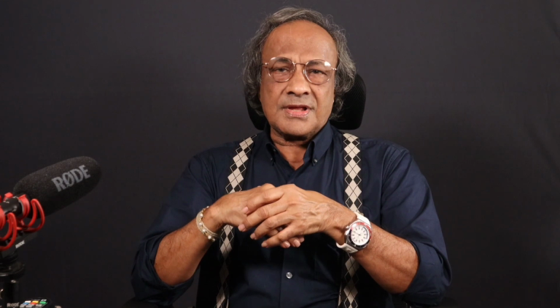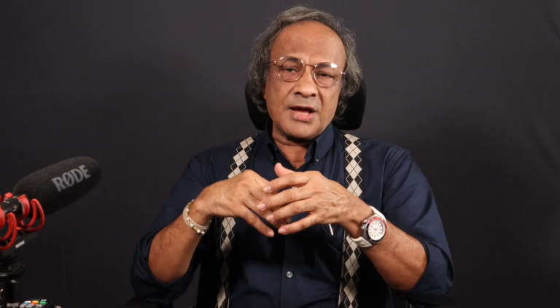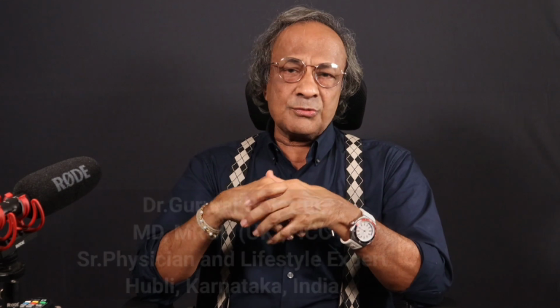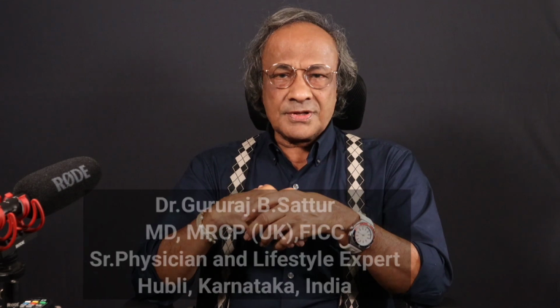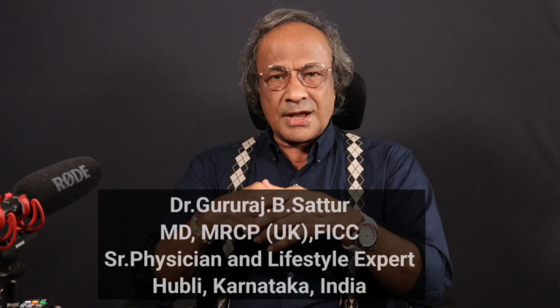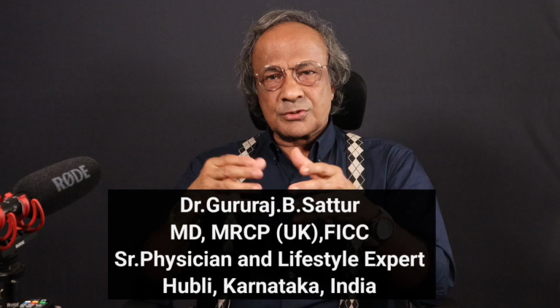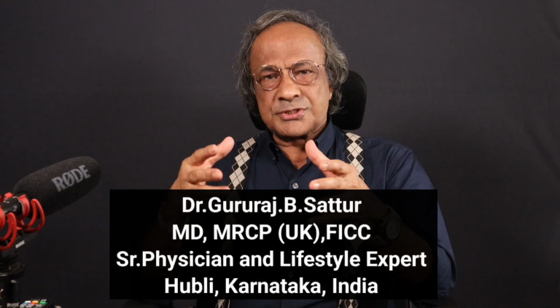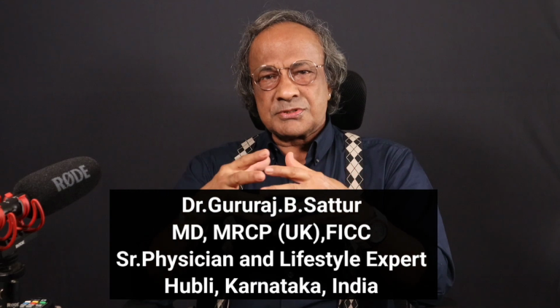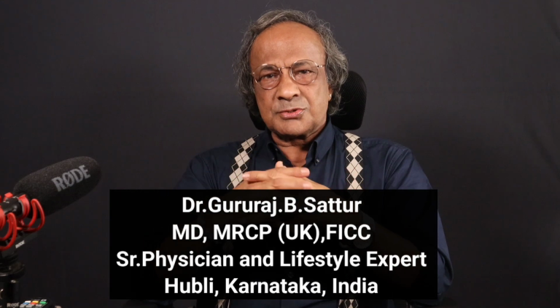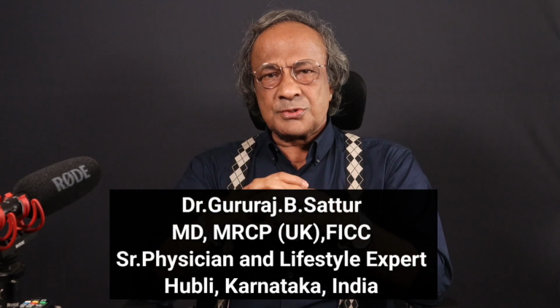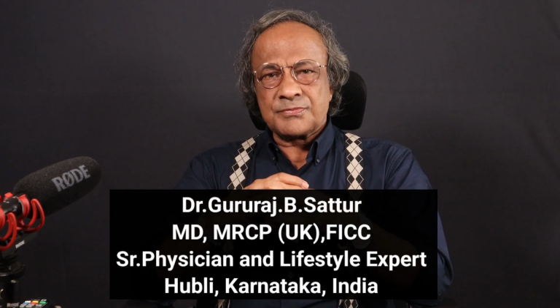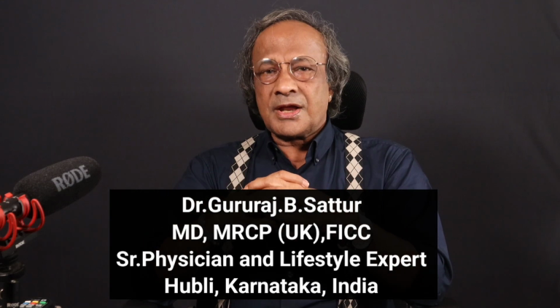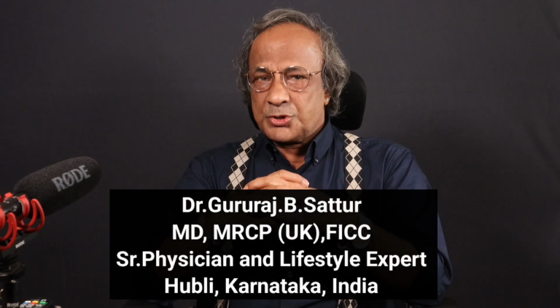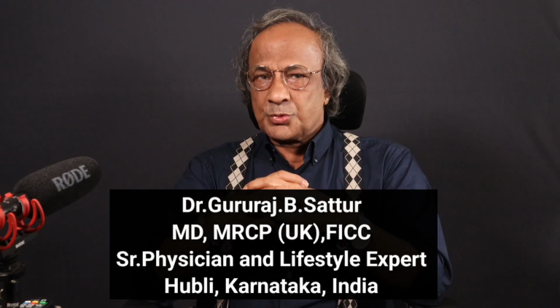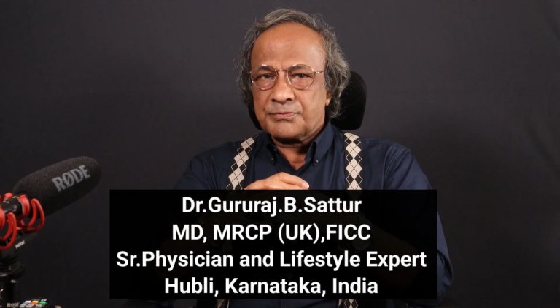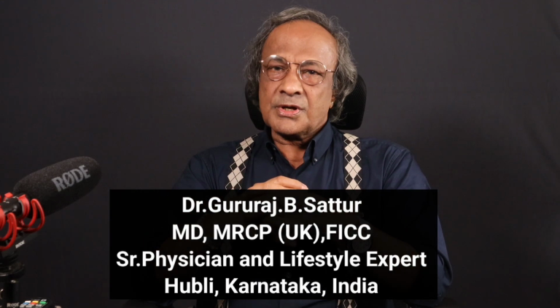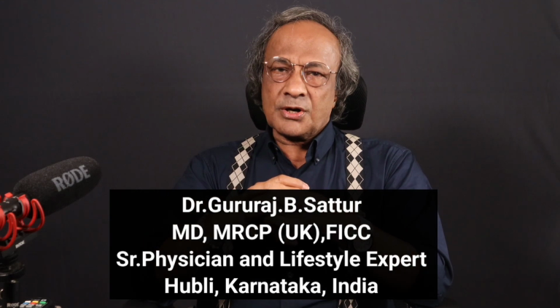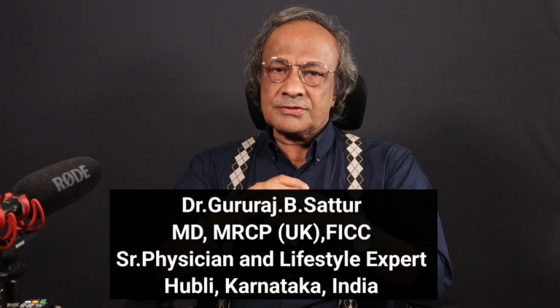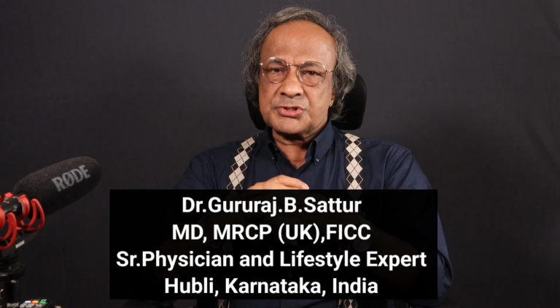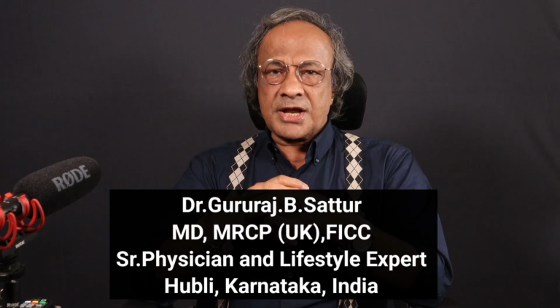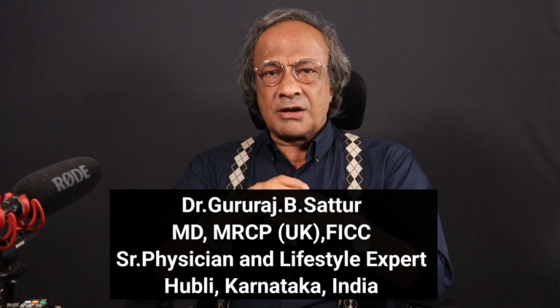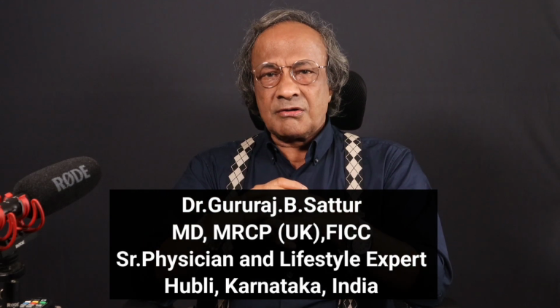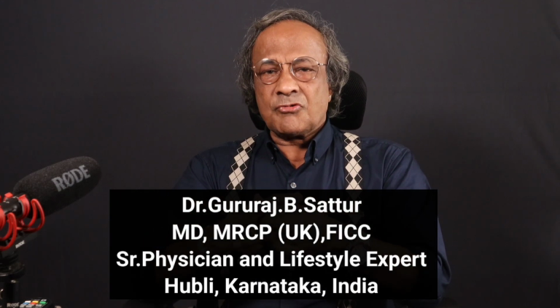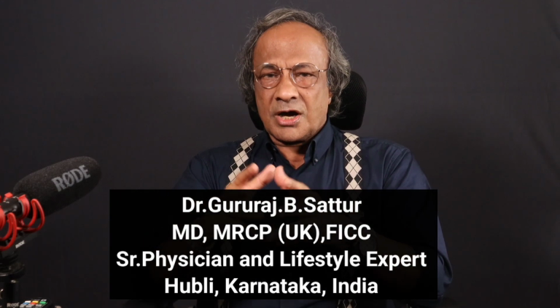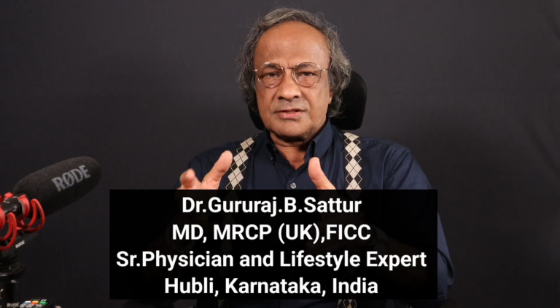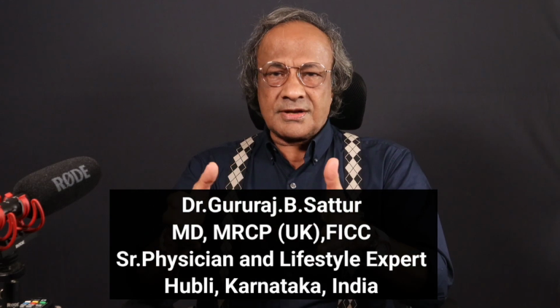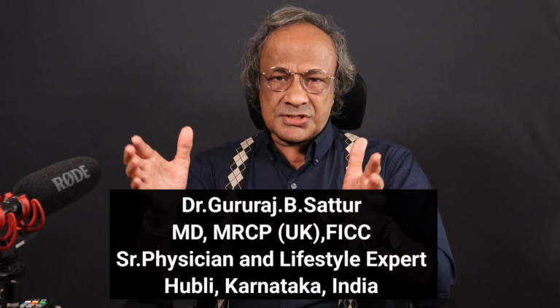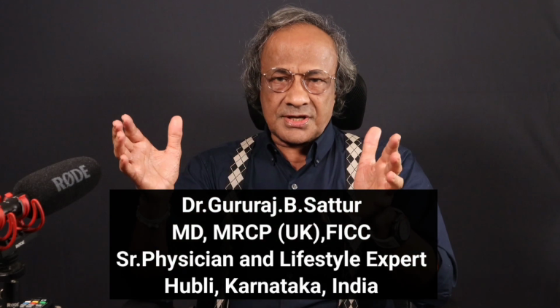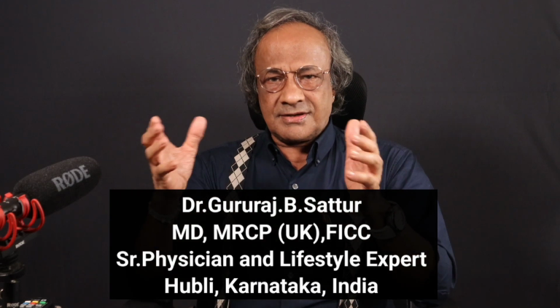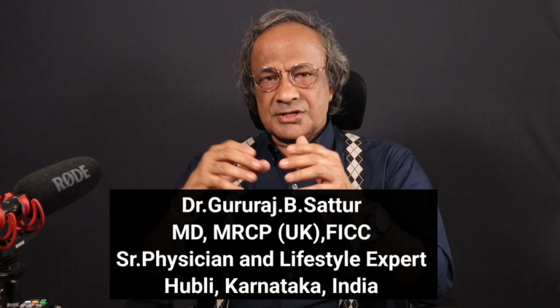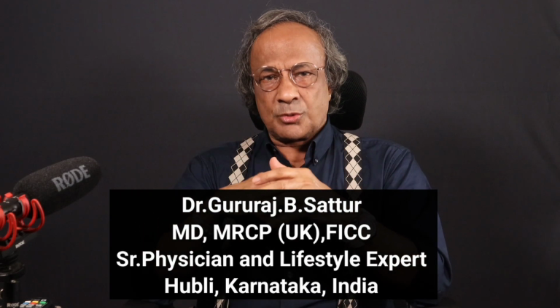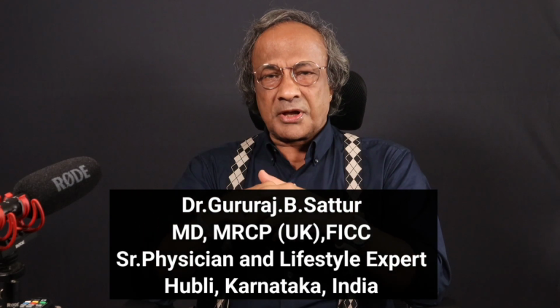Hello, I am Dr. G.B. Sattur, and you are on the channel for another exciting topic.